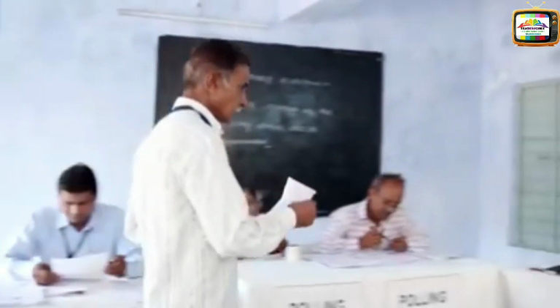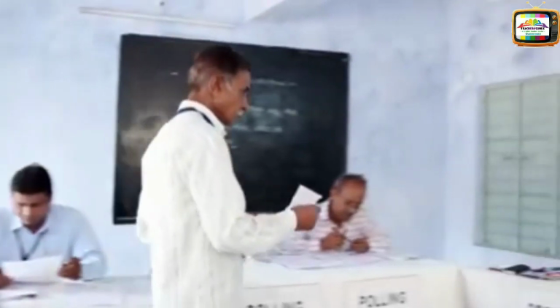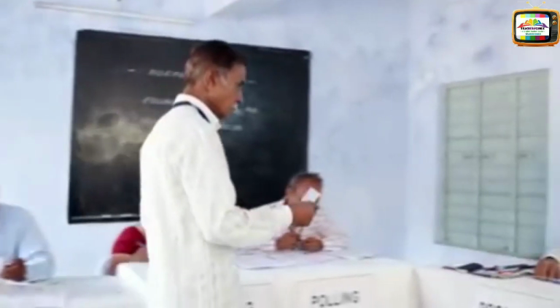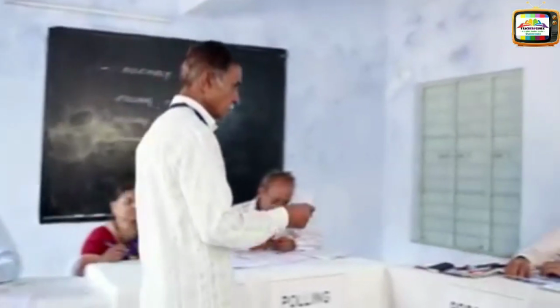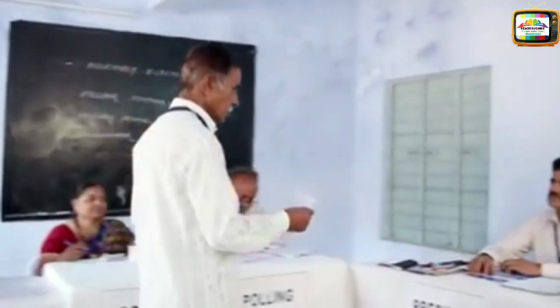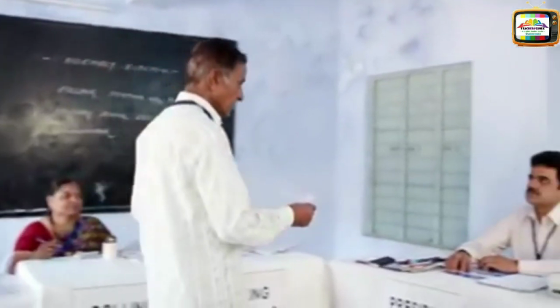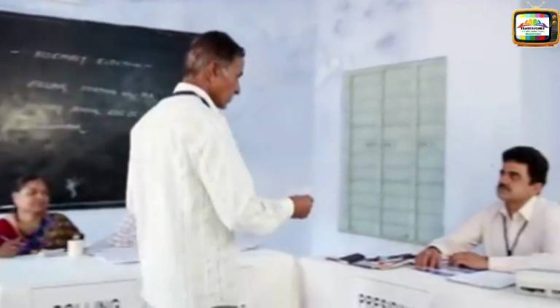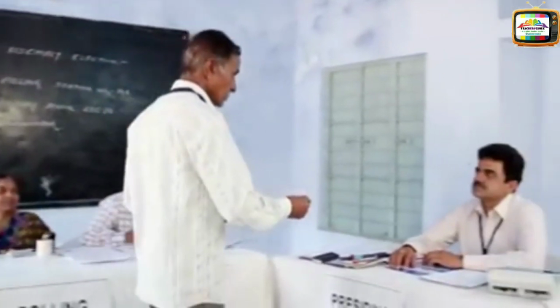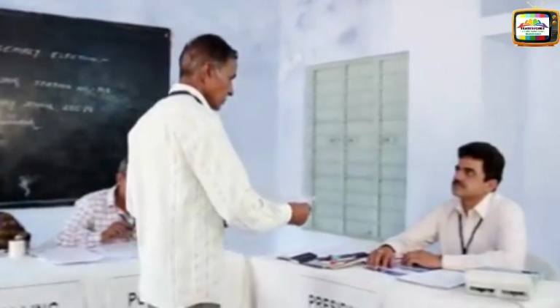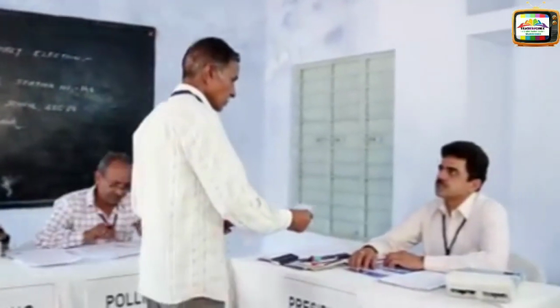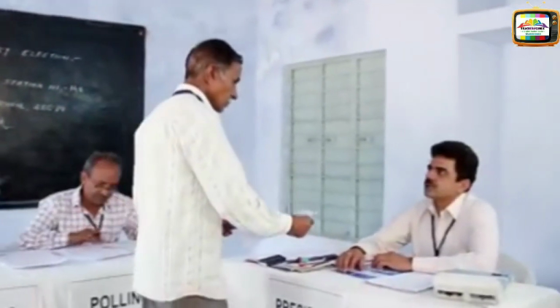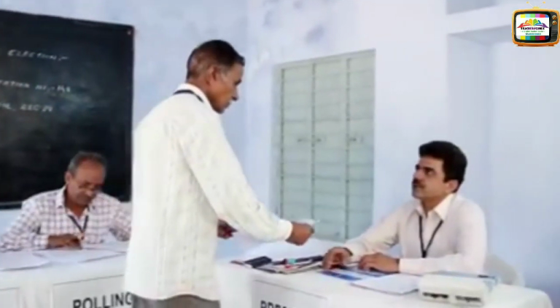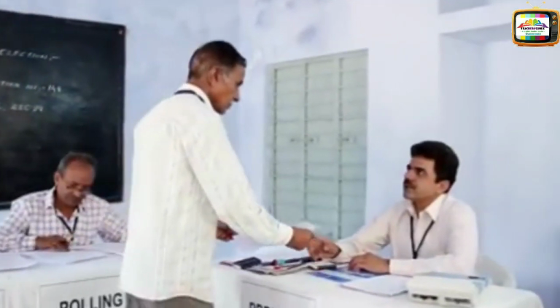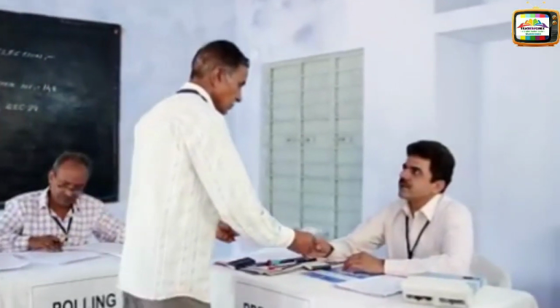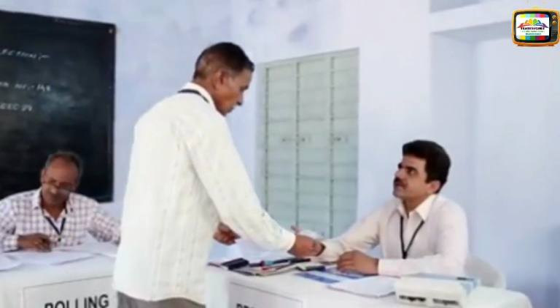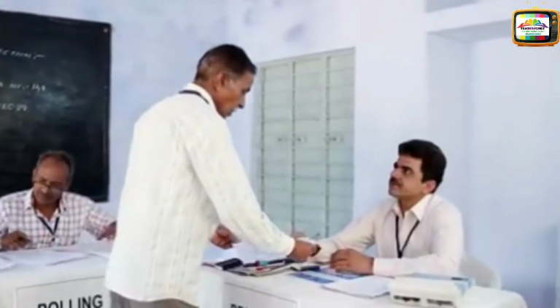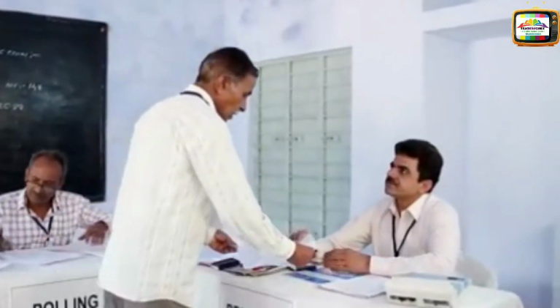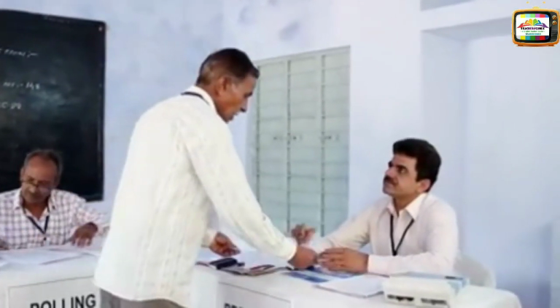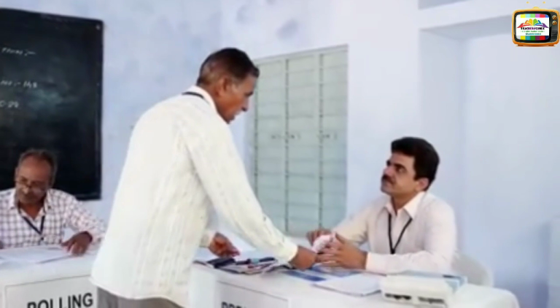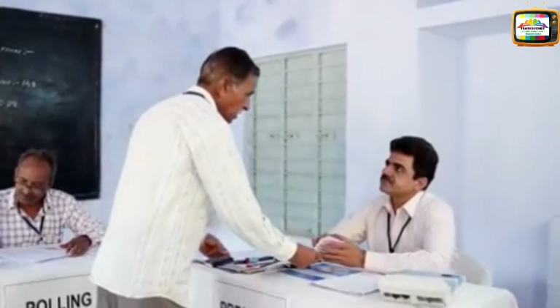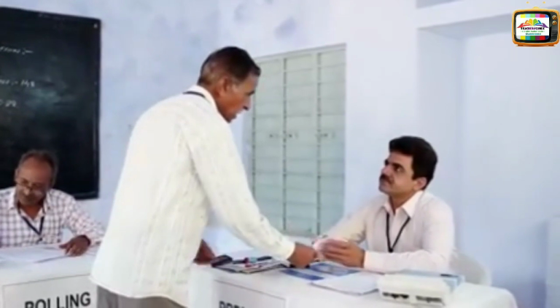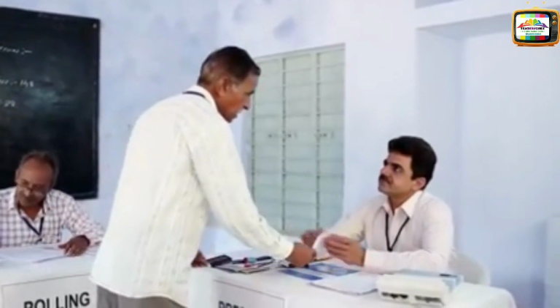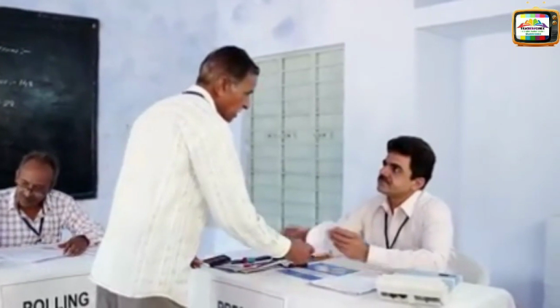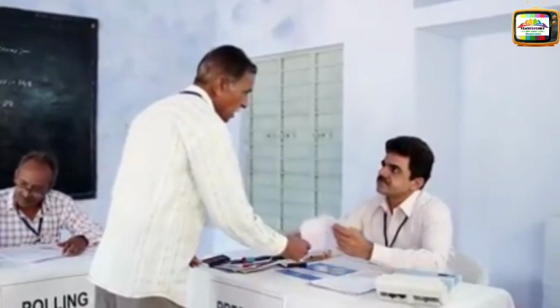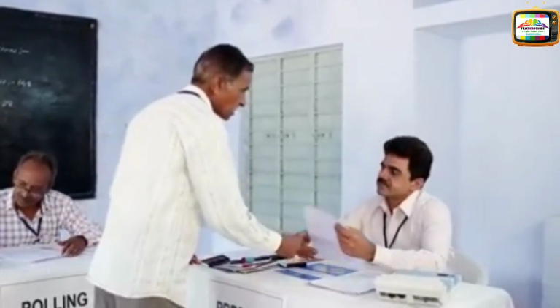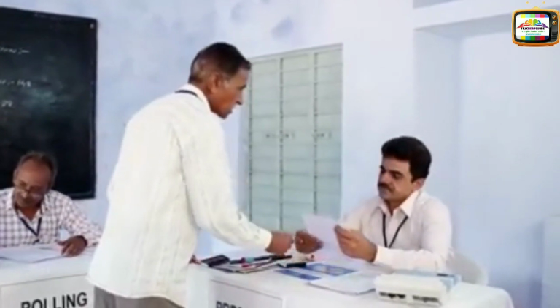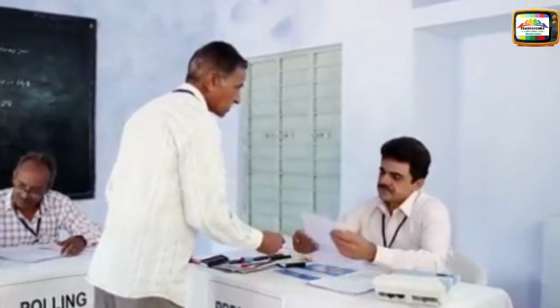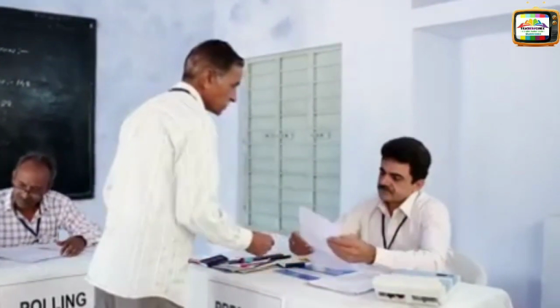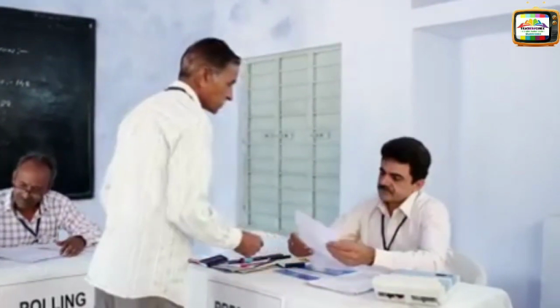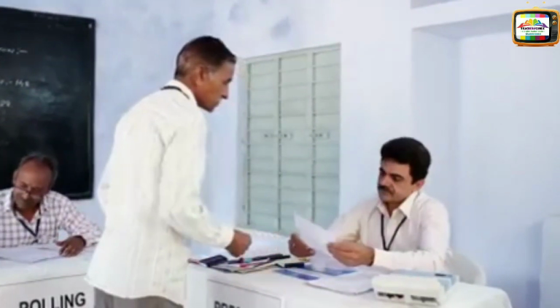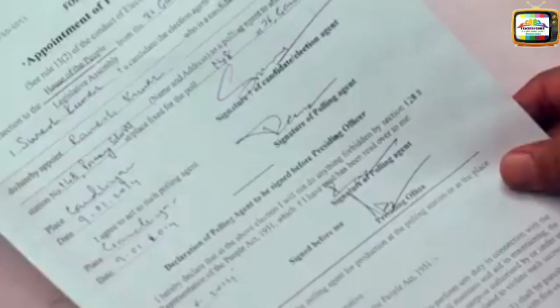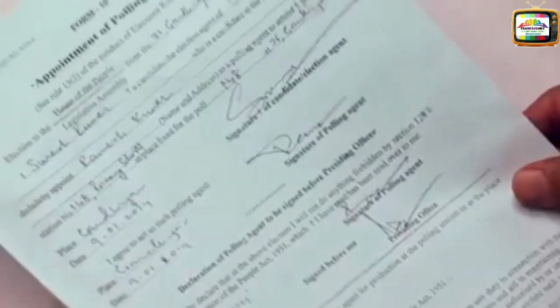Raveen now checks the appointment letters and specimen signatures of the polling agents.